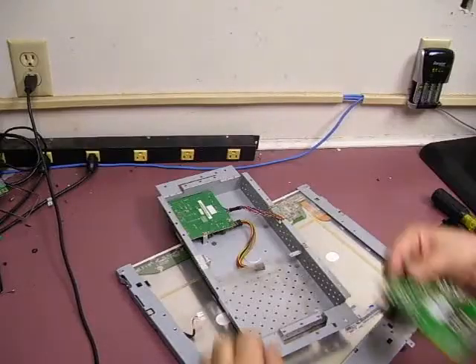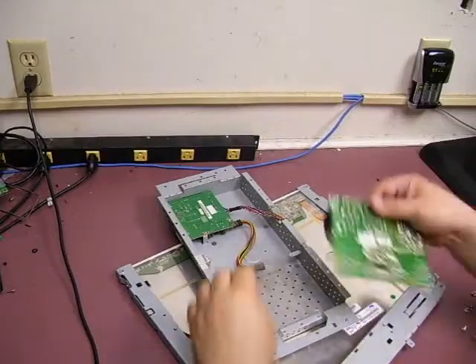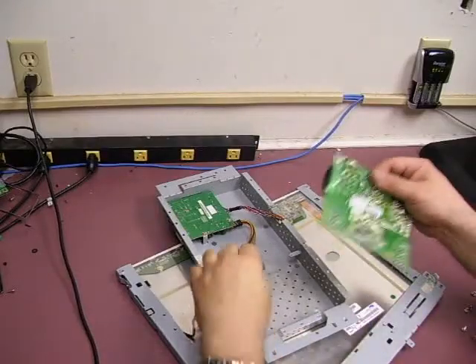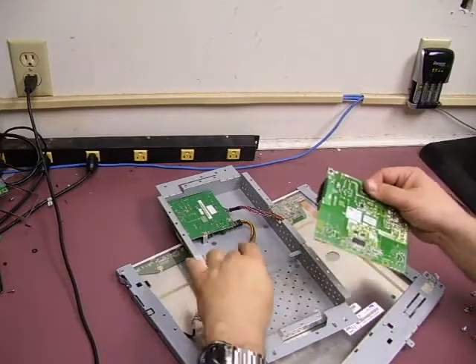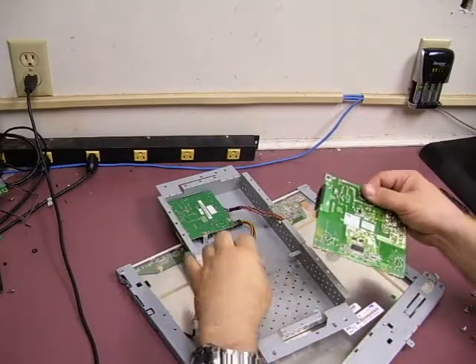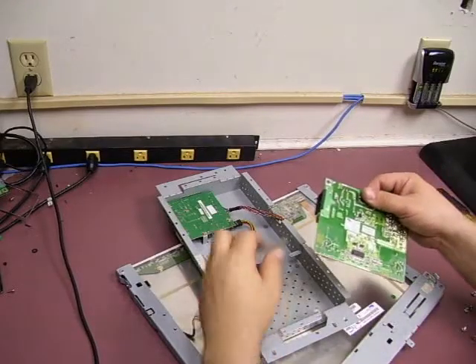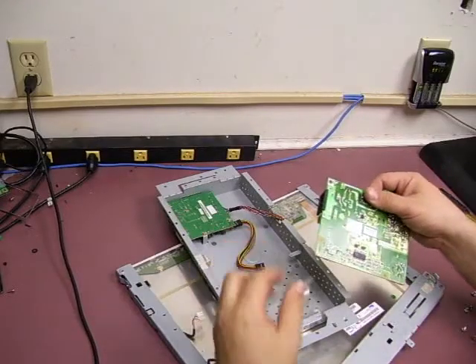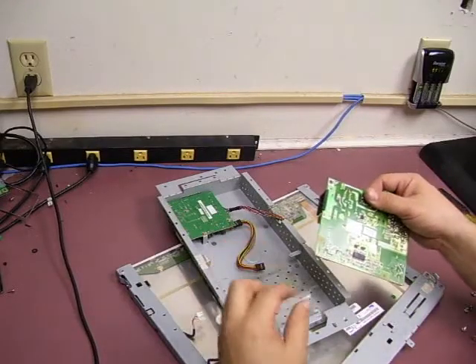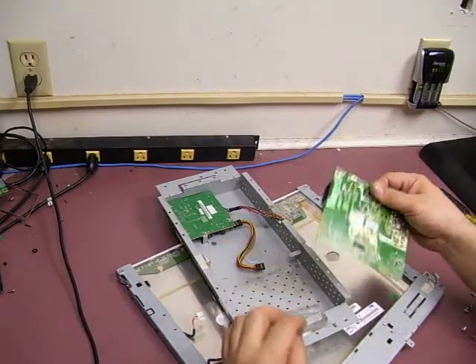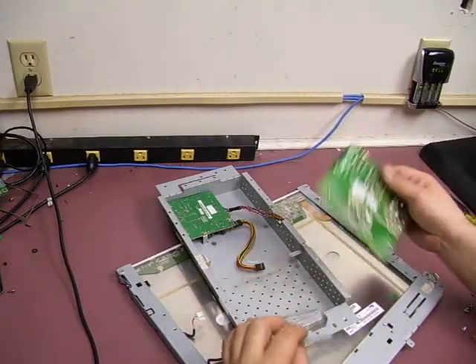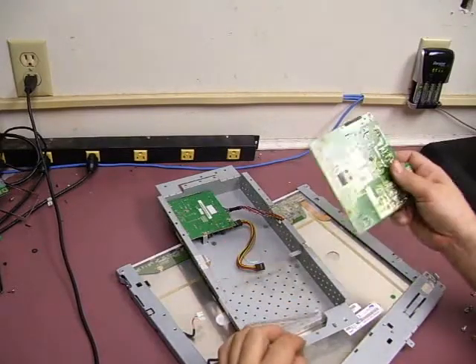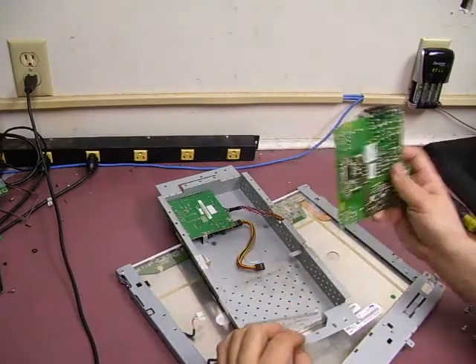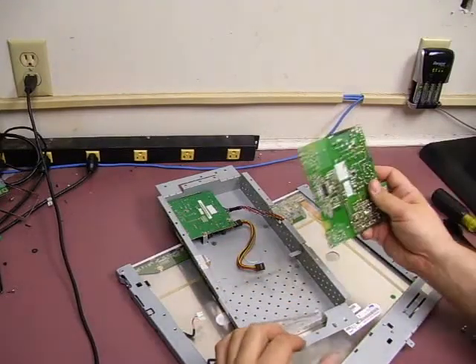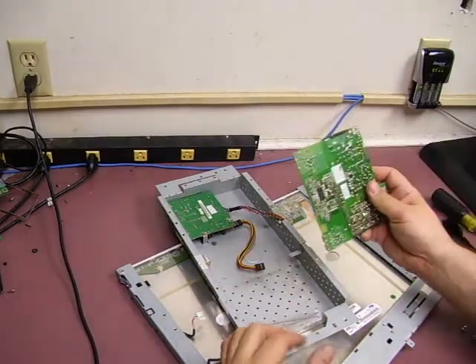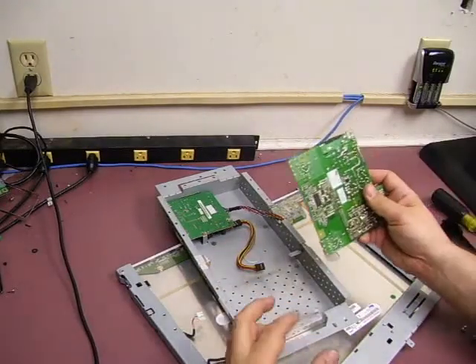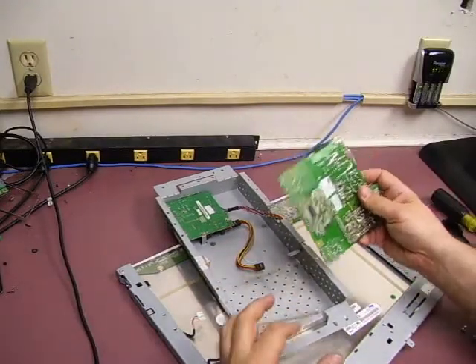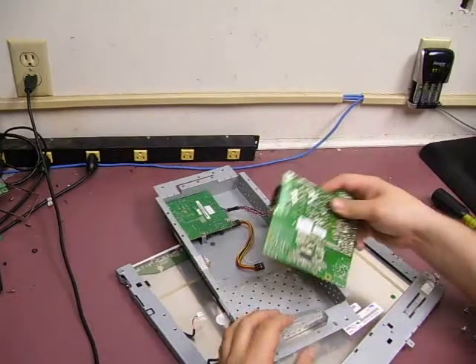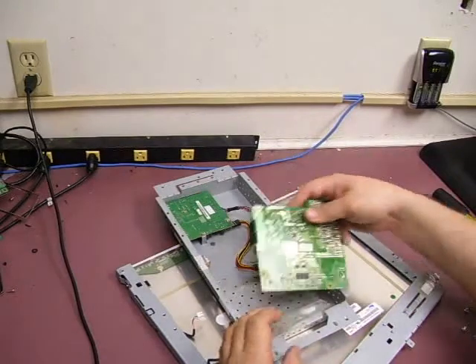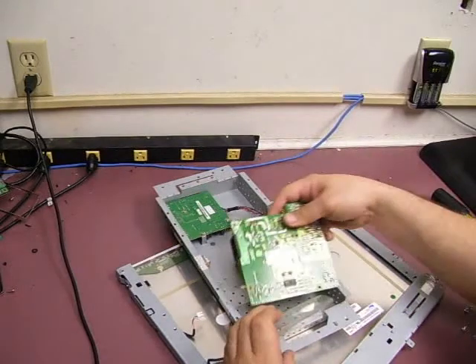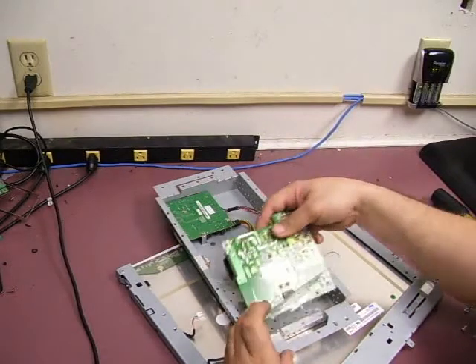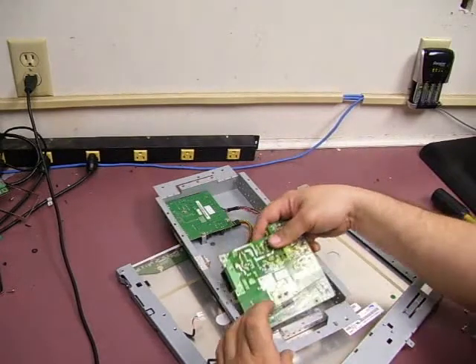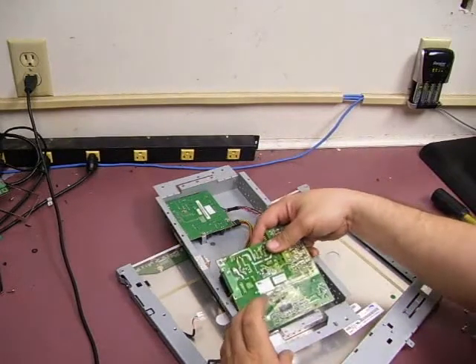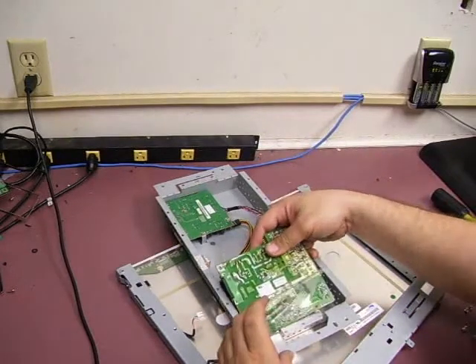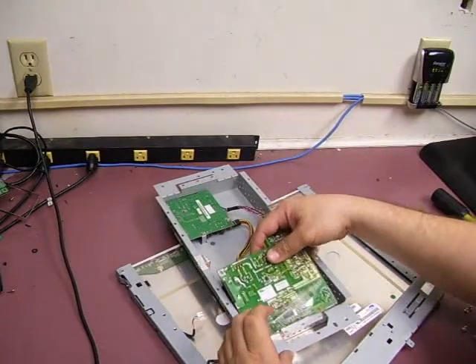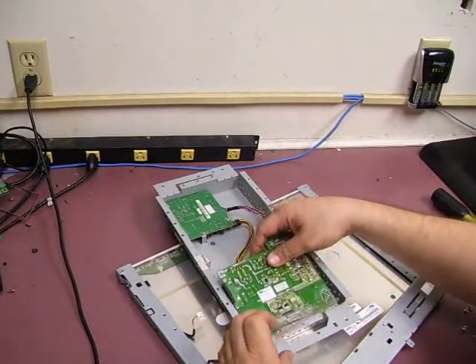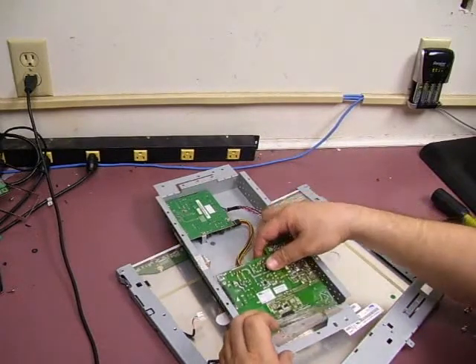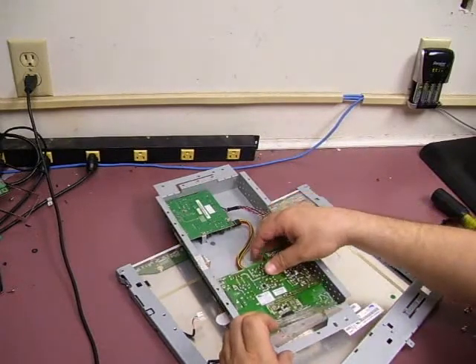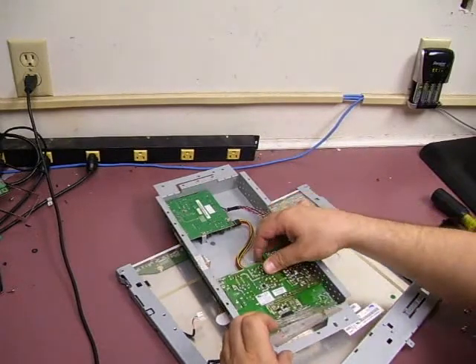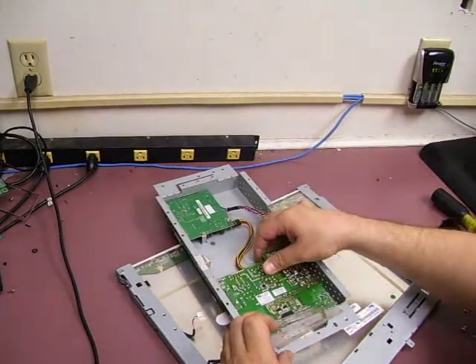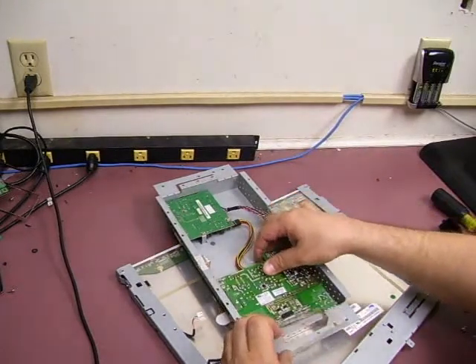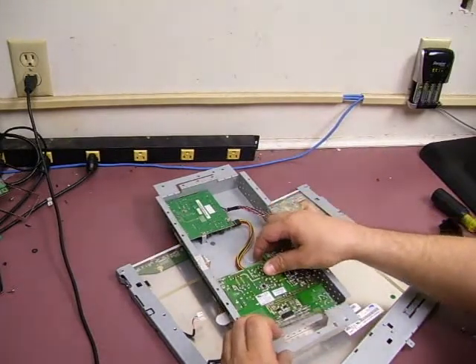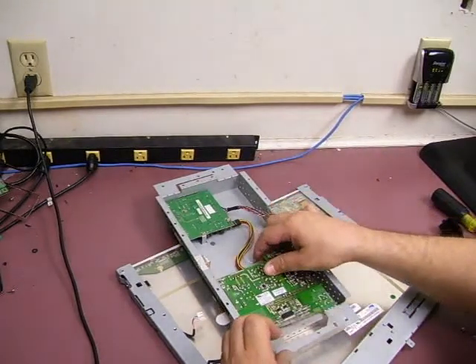Okay, here we are back at the monitor. We're going to install the power board and make sure that the unit powers up now.